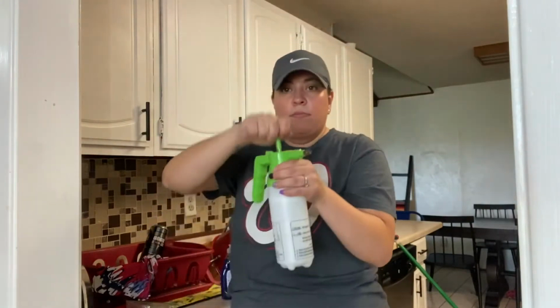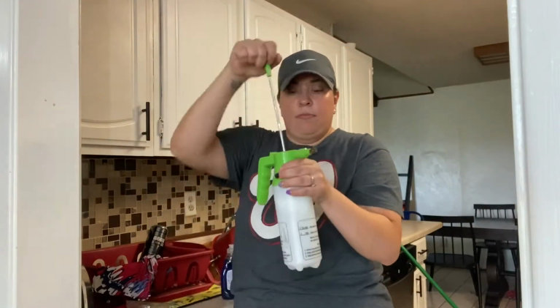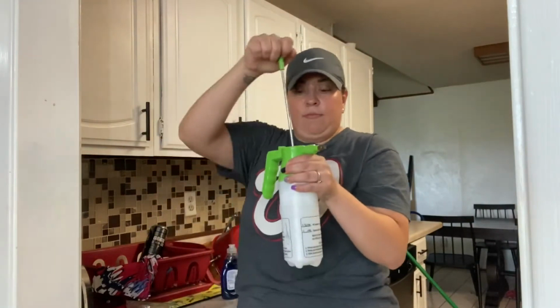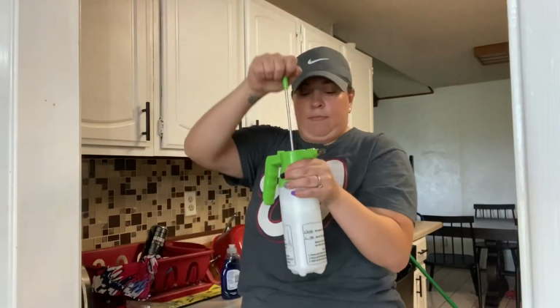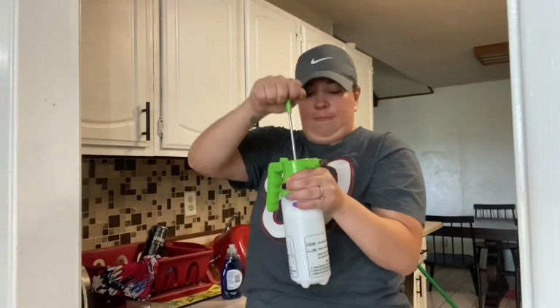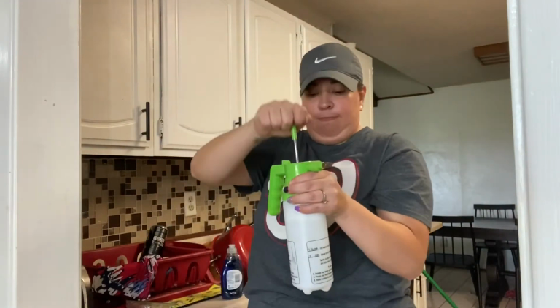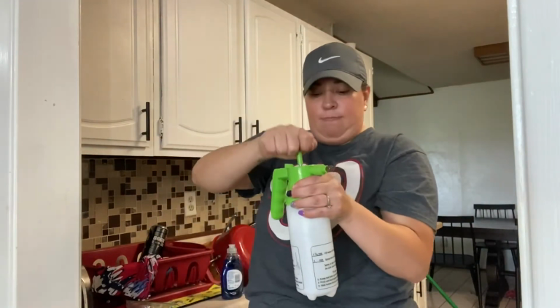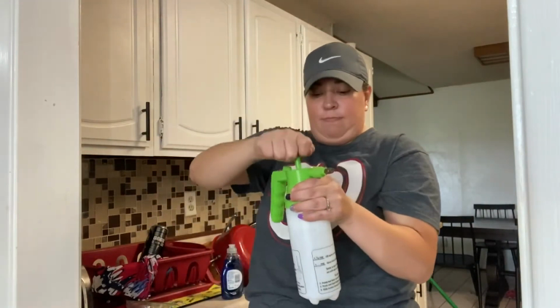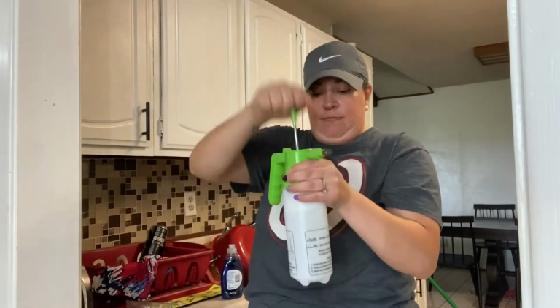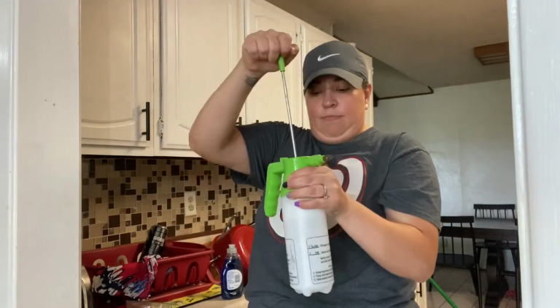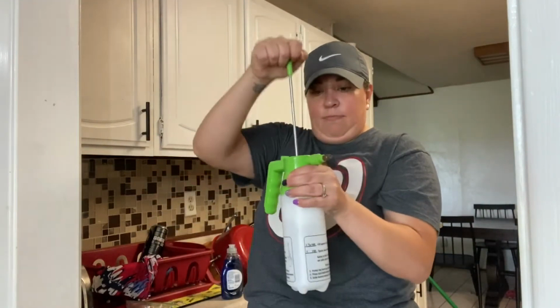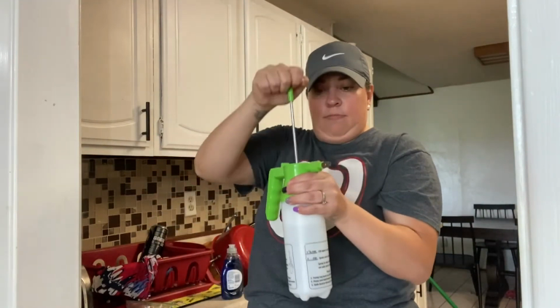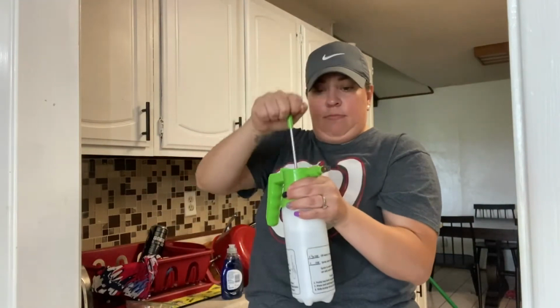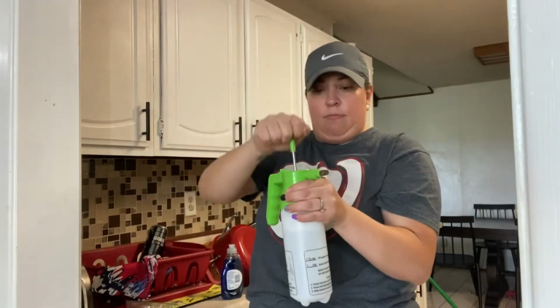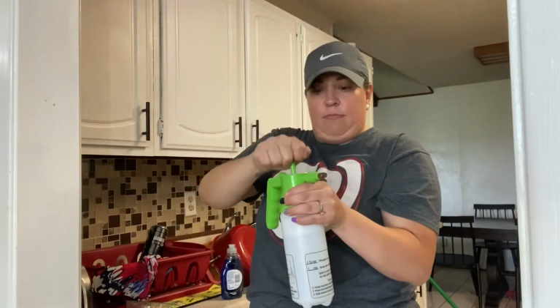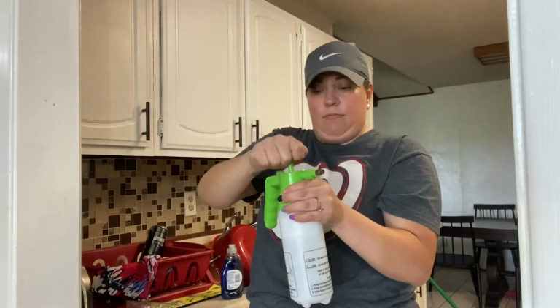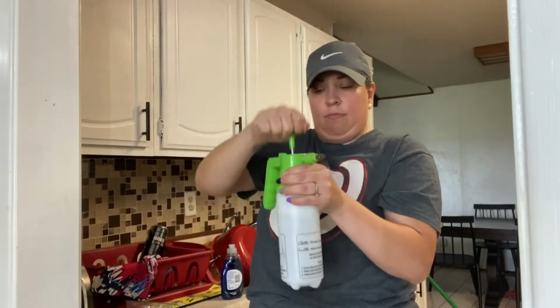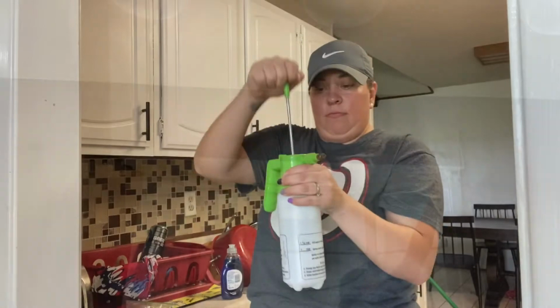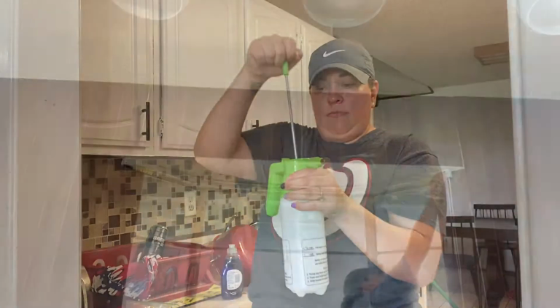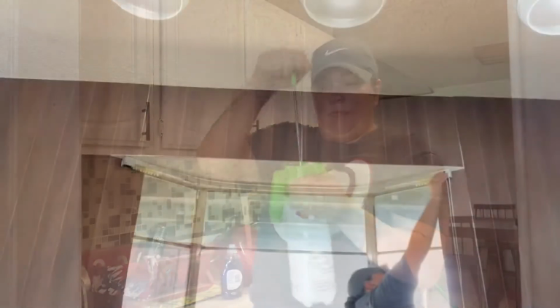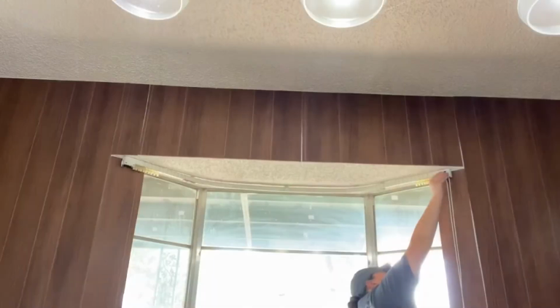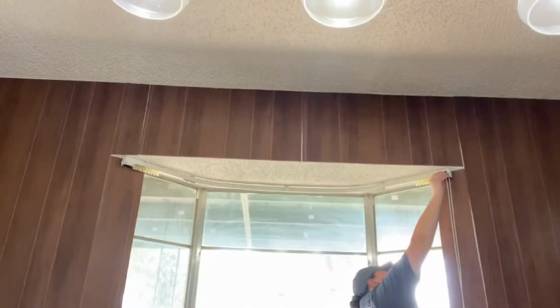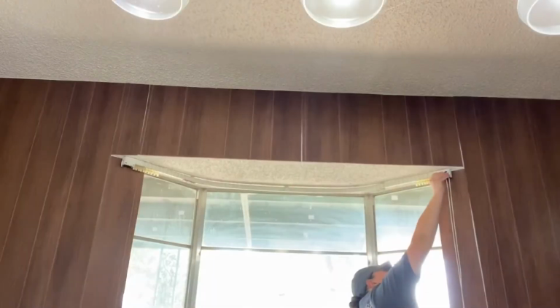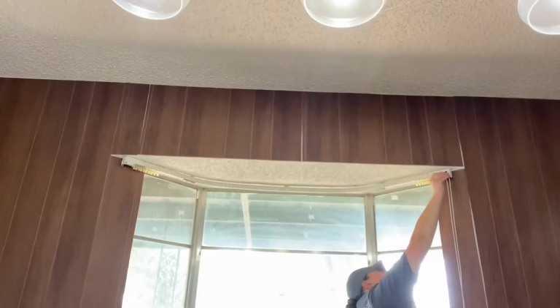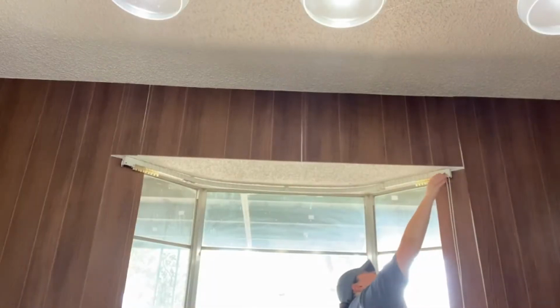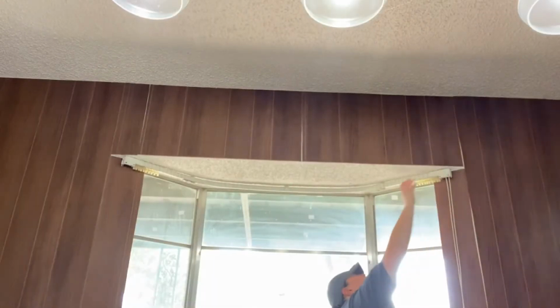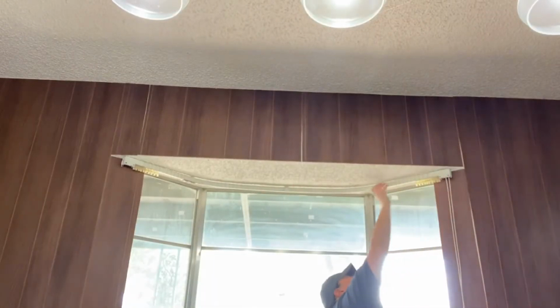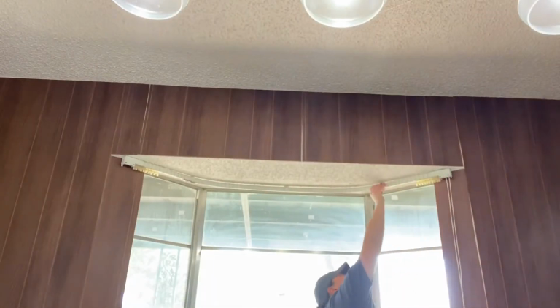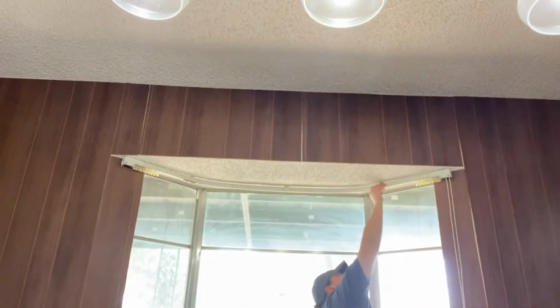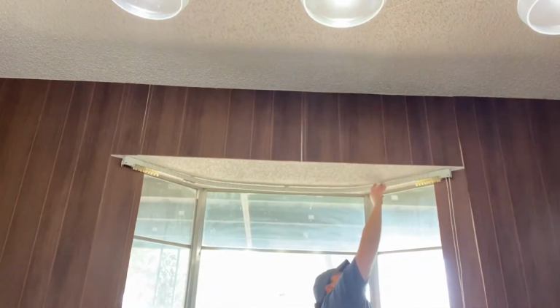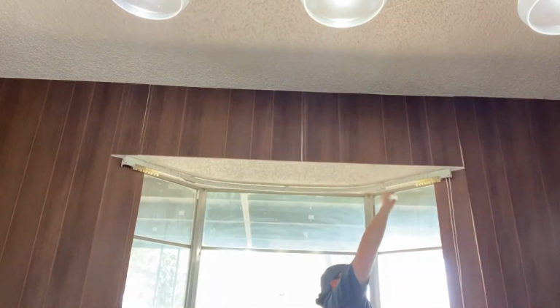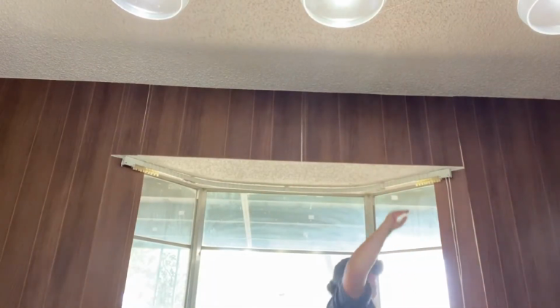I just added a drop of Dawn soap and some really hot water, and that is the mixture I used to saturate all of the ceiling. I wanted to start out doing a test patch here in this little nook by the bay window.